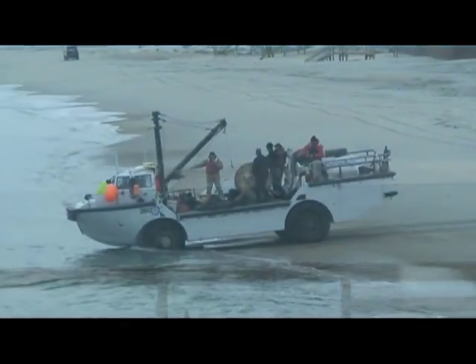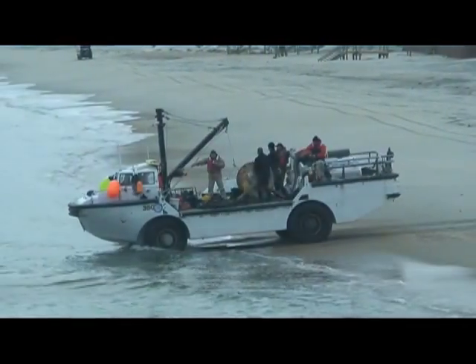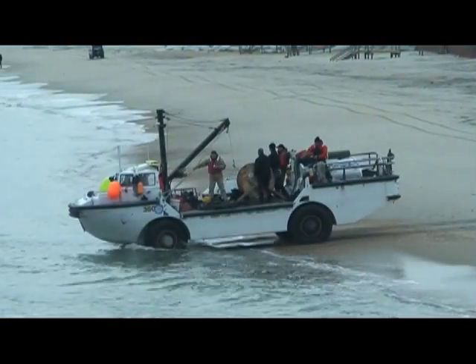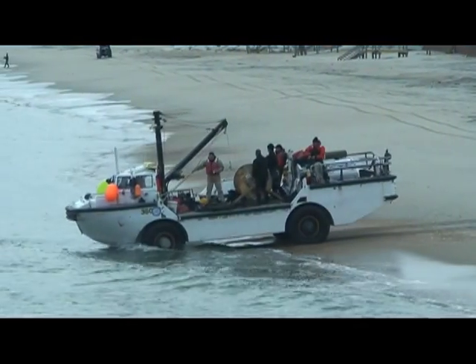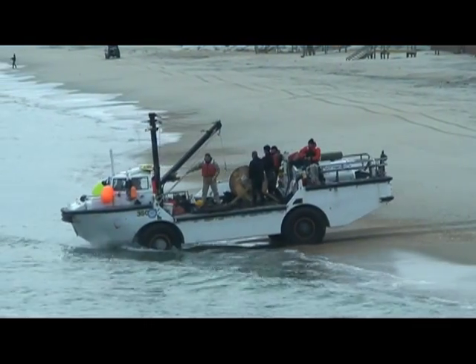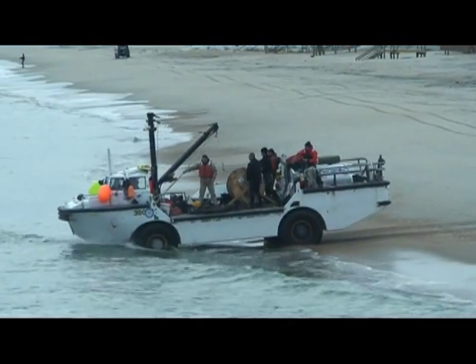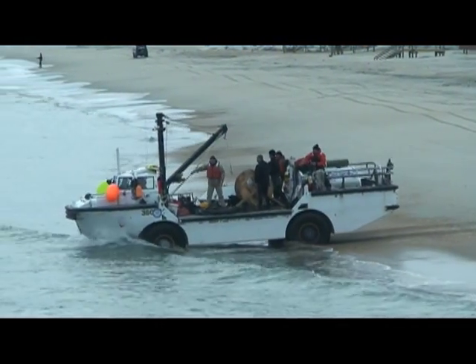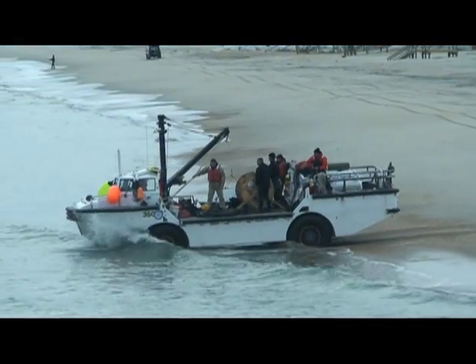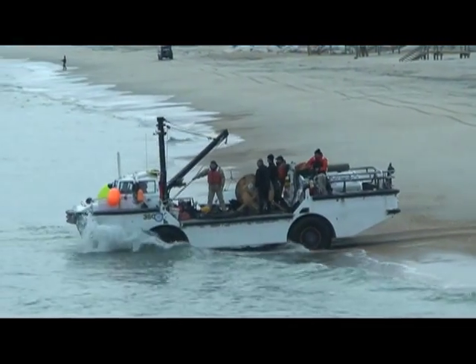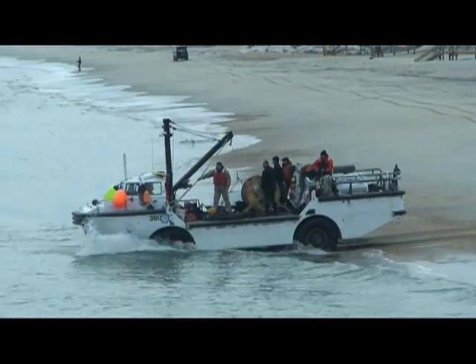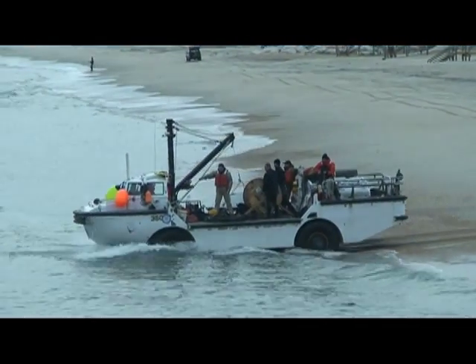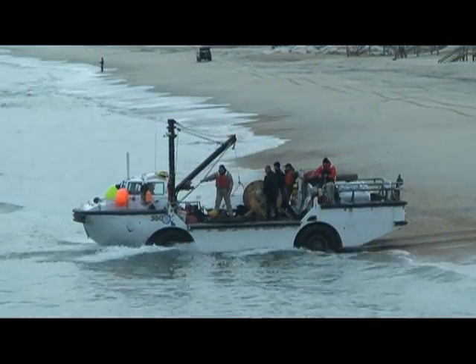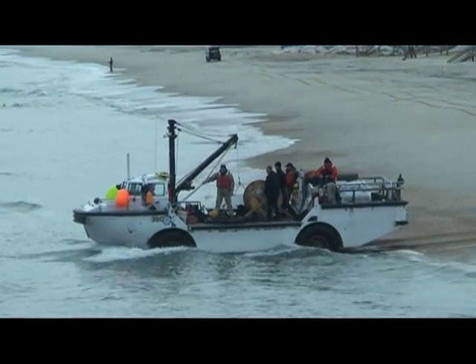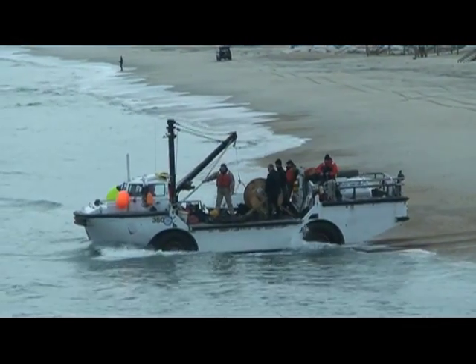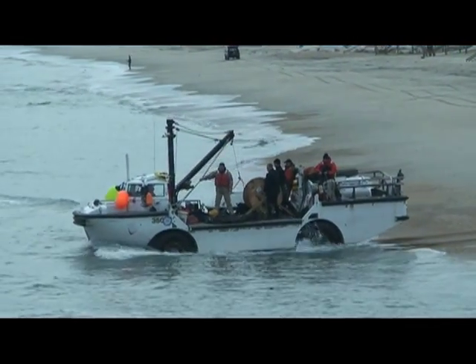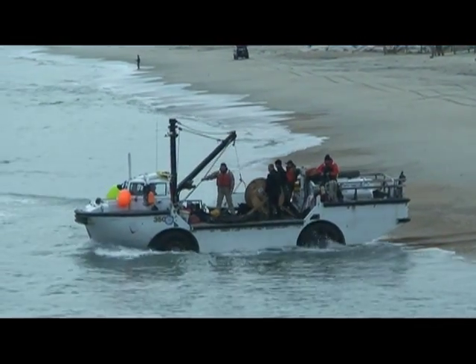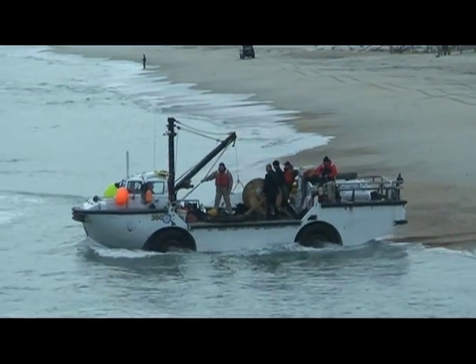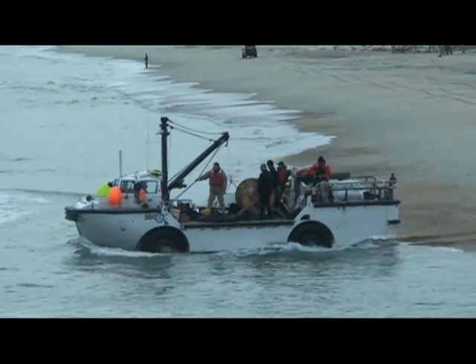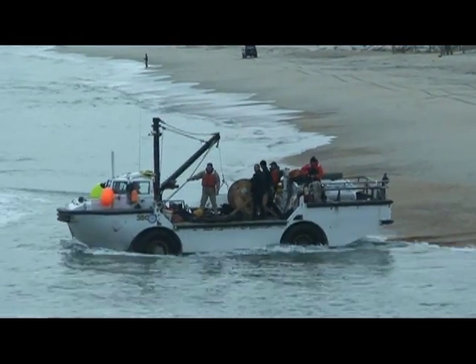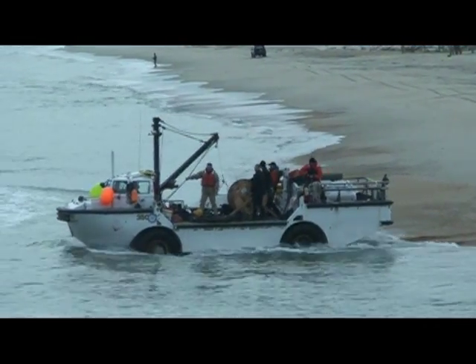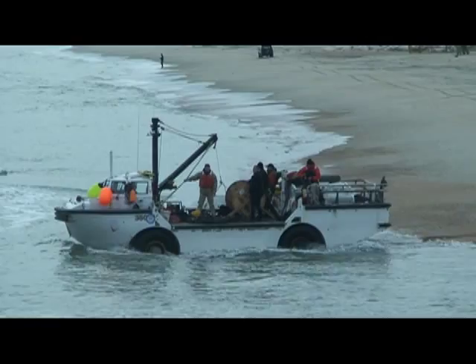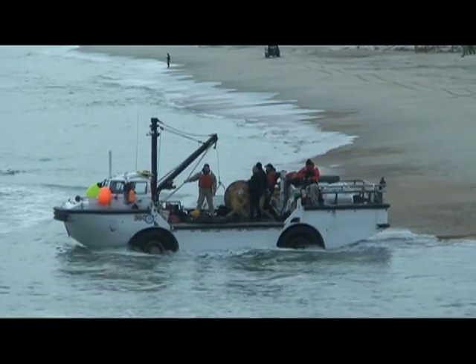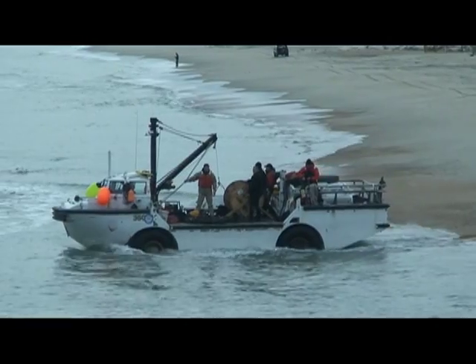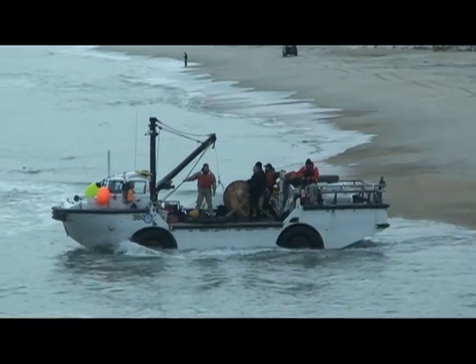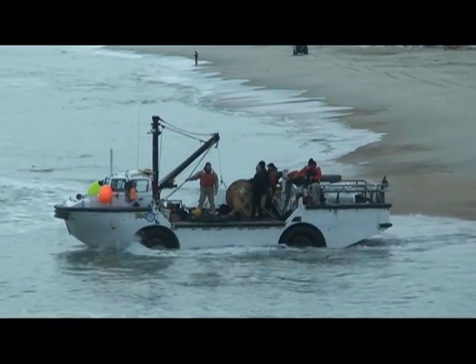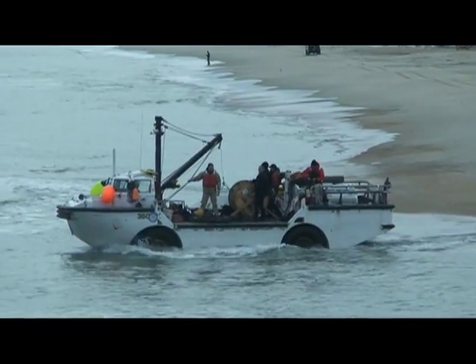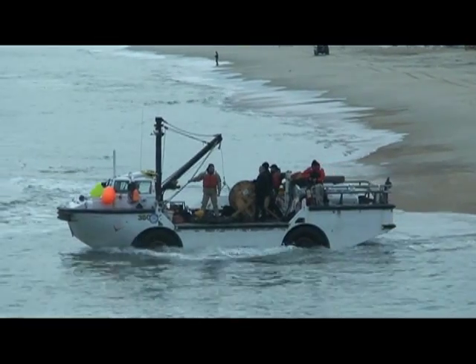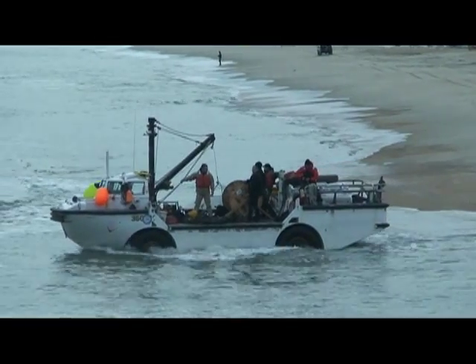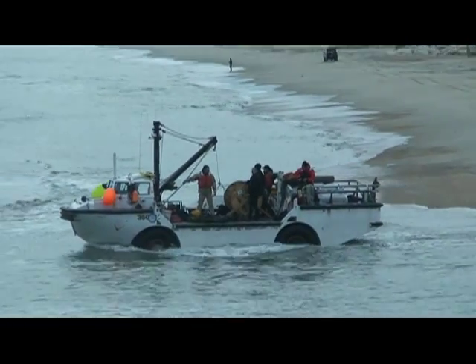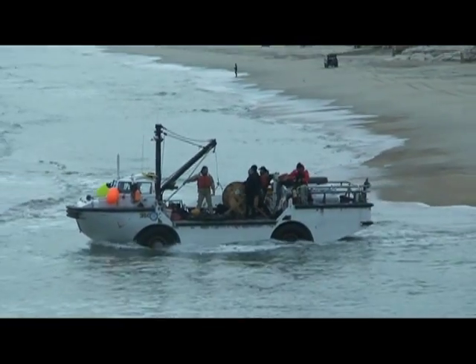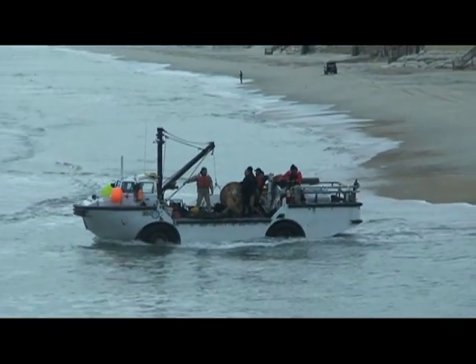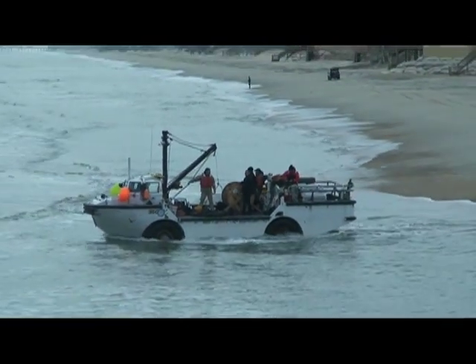The deployment was accomplished using a vessel called a LARC, or a light amphibious resupply craft.